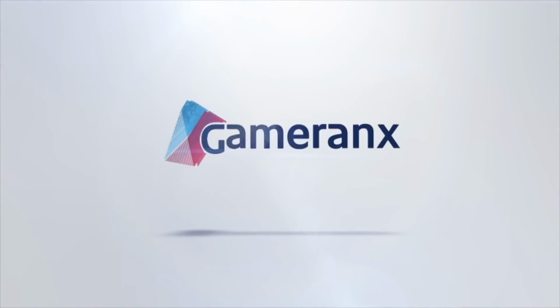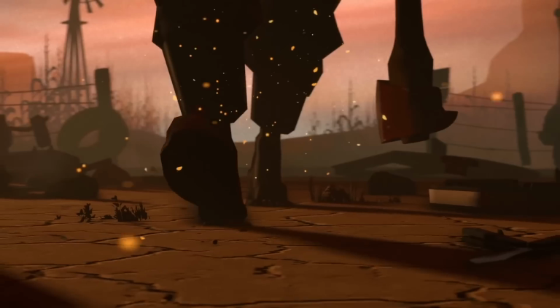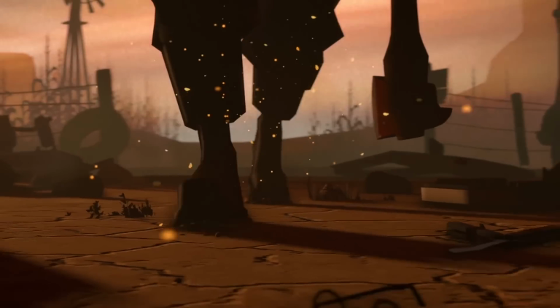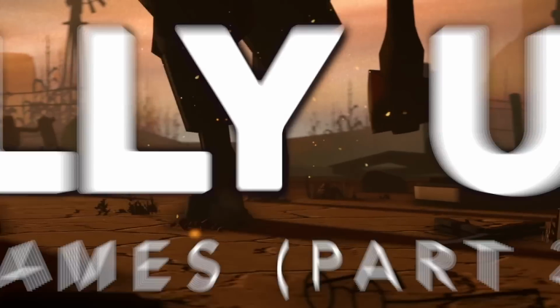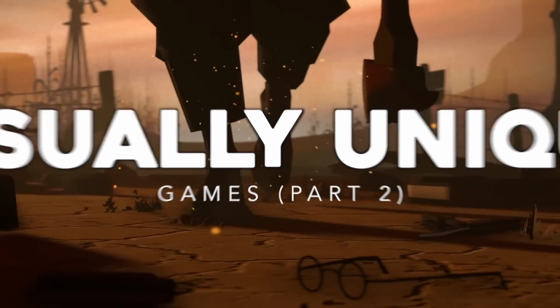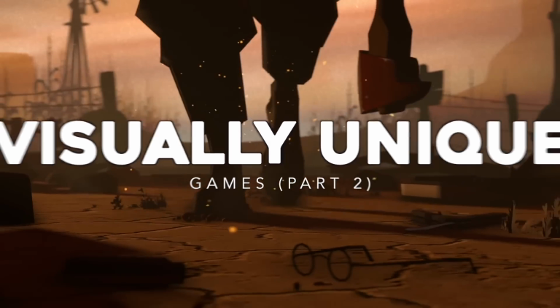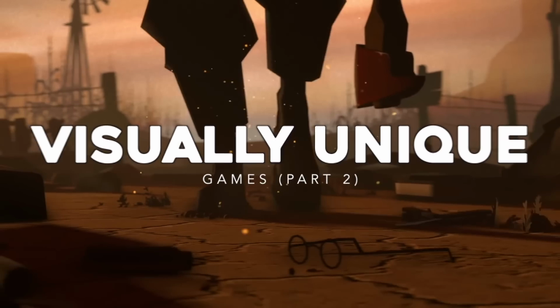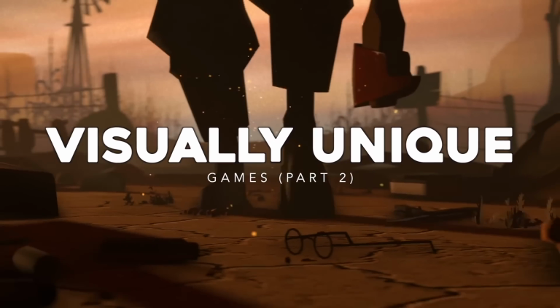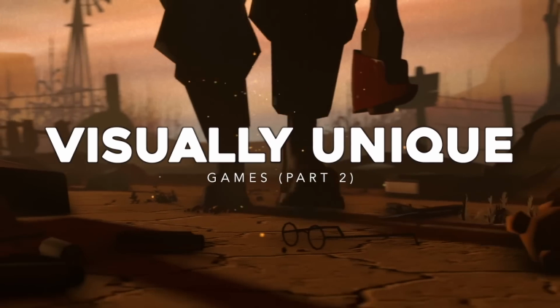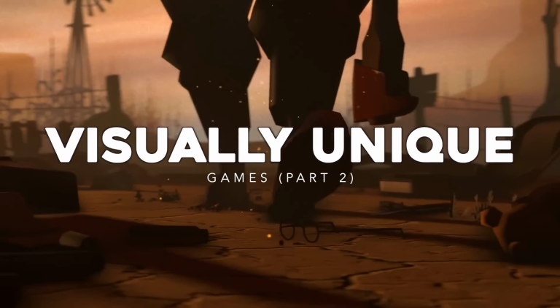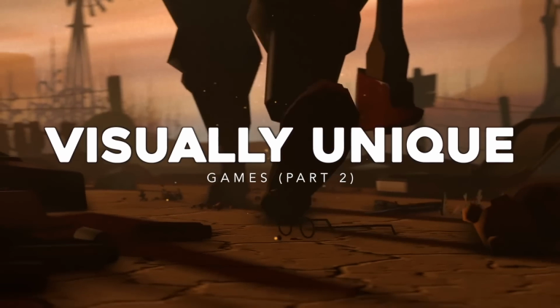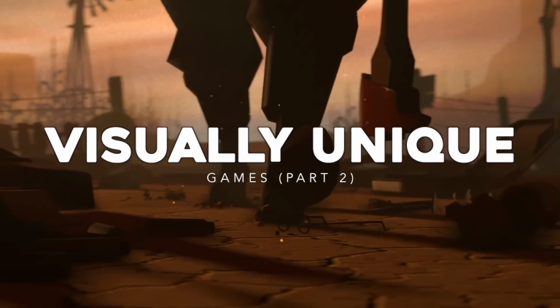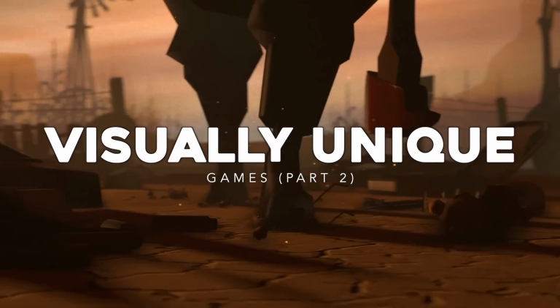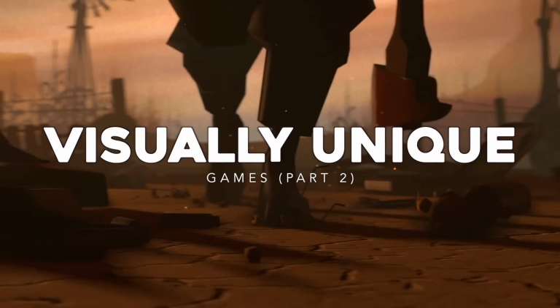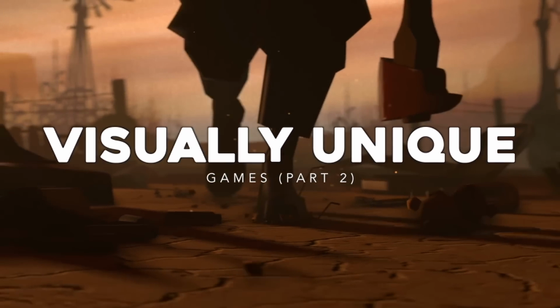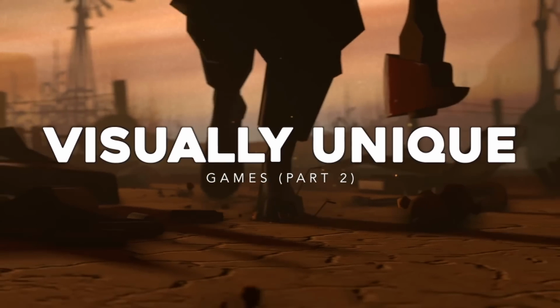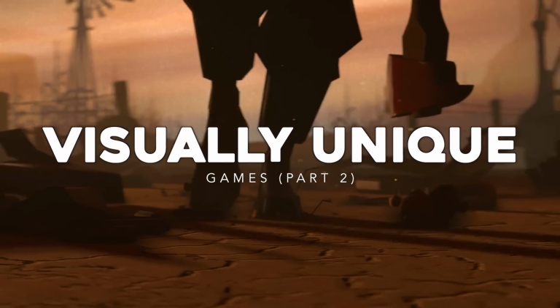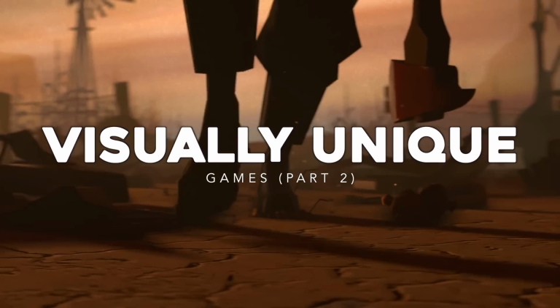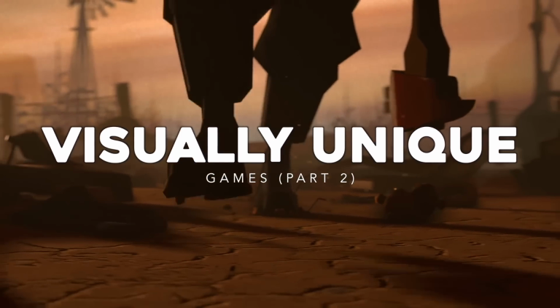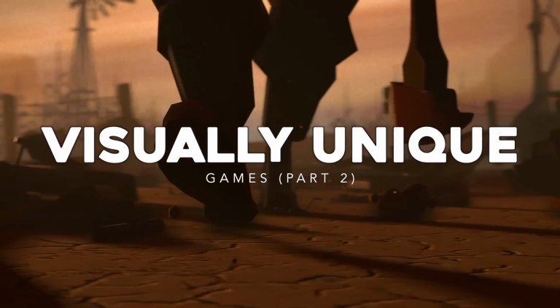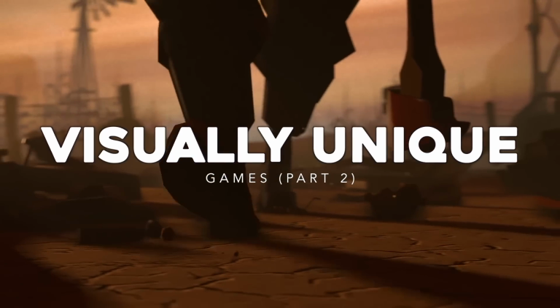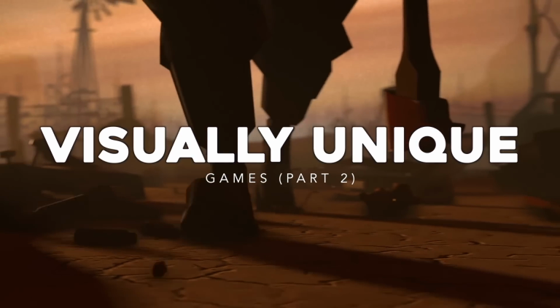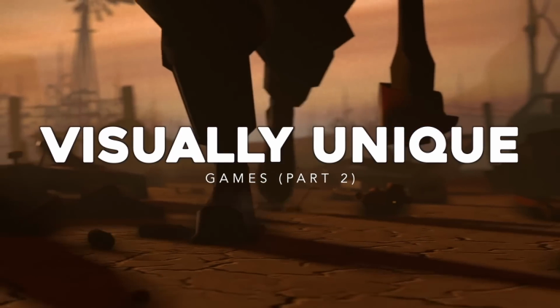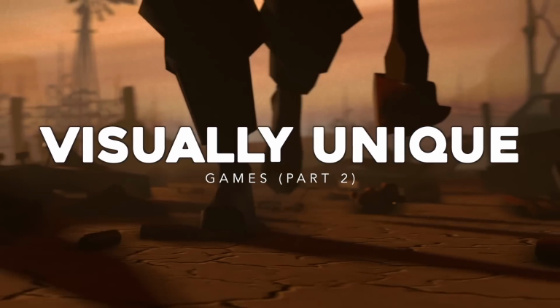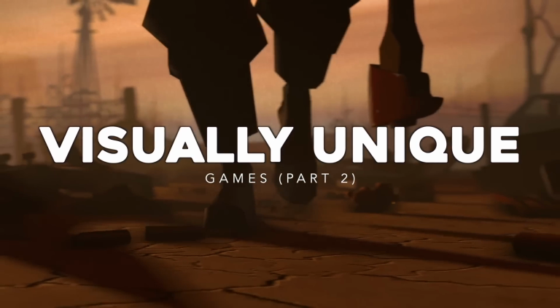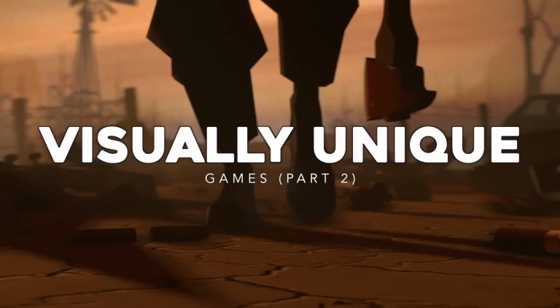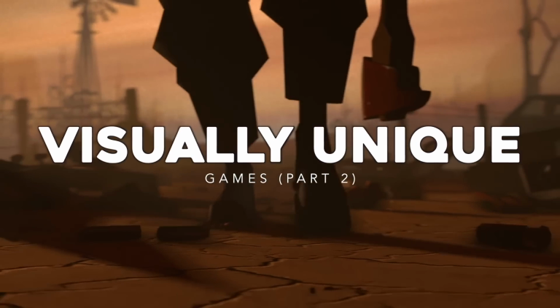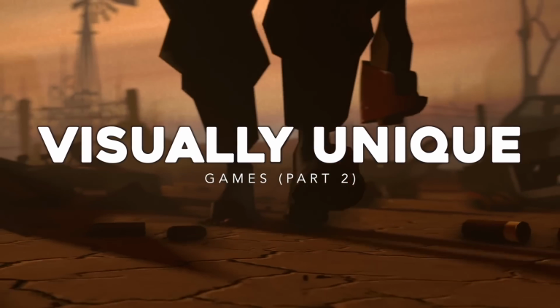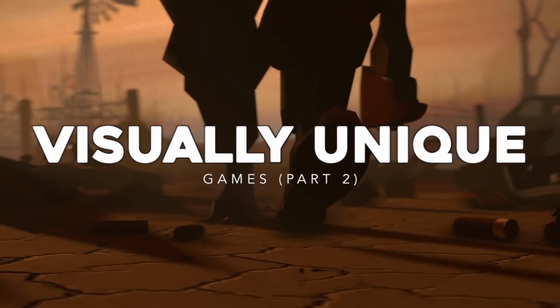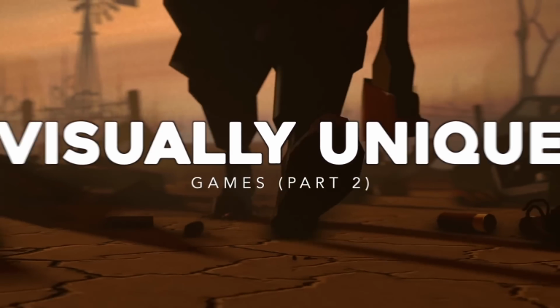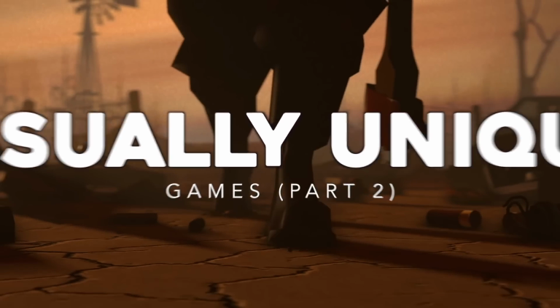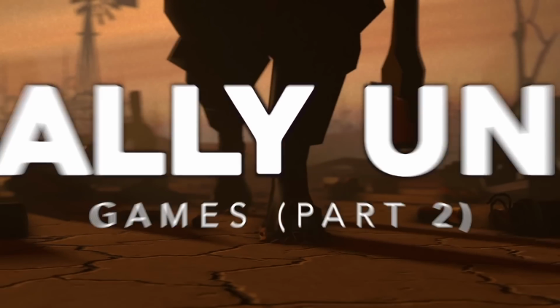Hey folks, it's Falcon, and today on Gameranx, we are looking at 10 more of the most visually unique games out there.